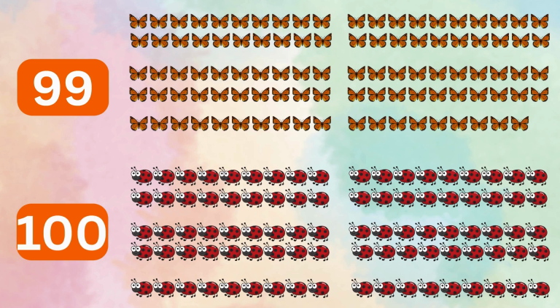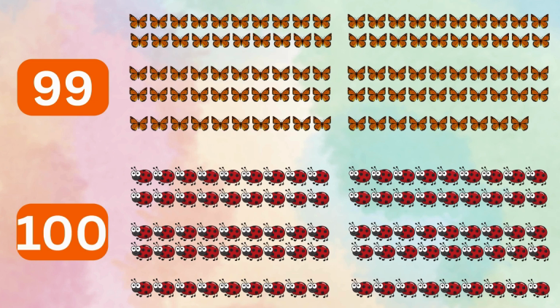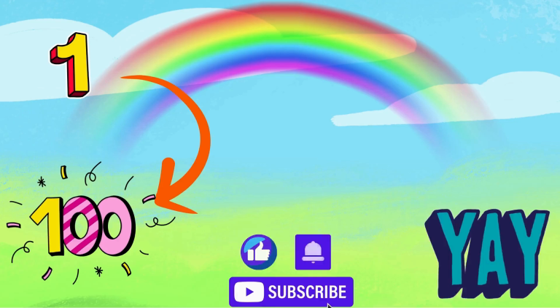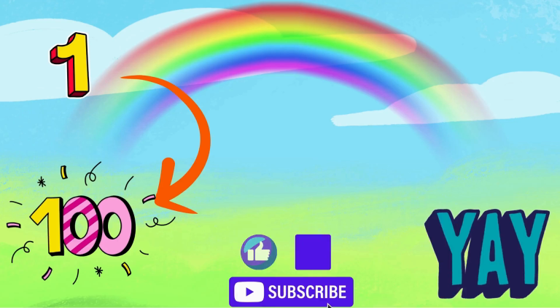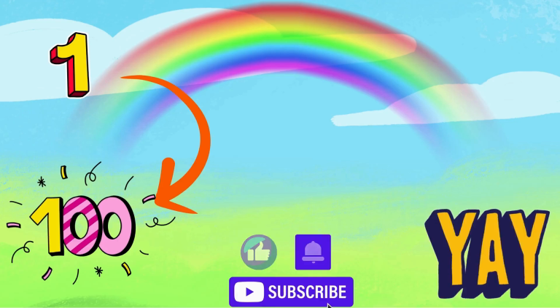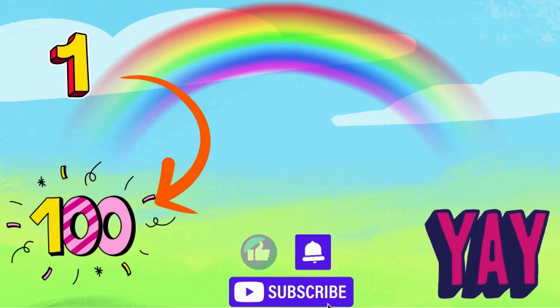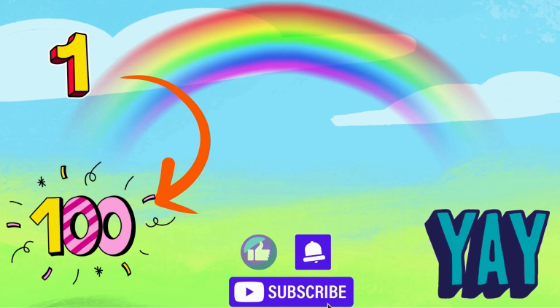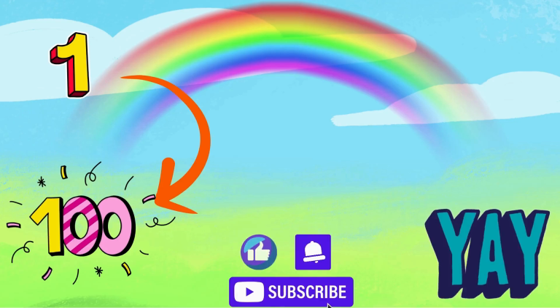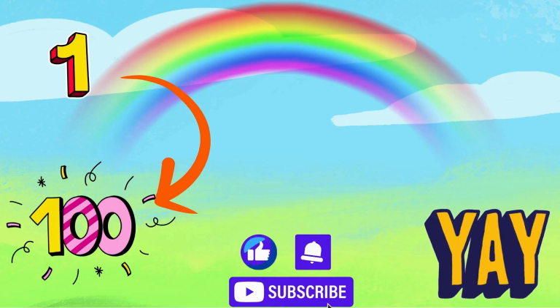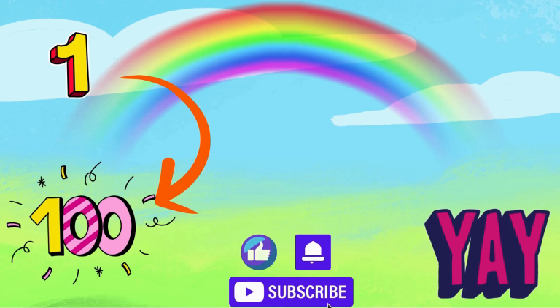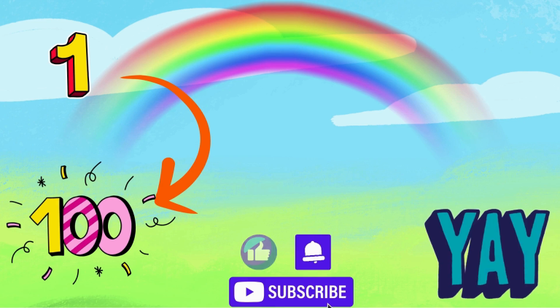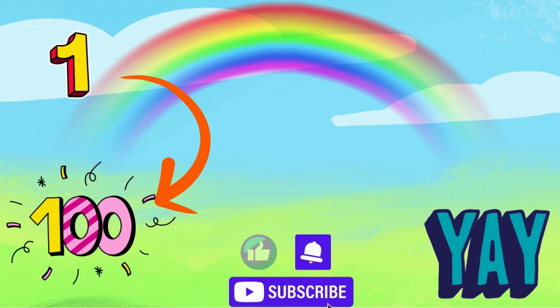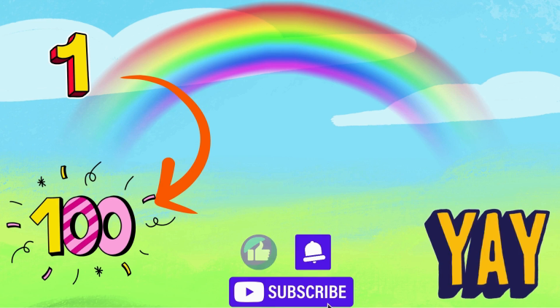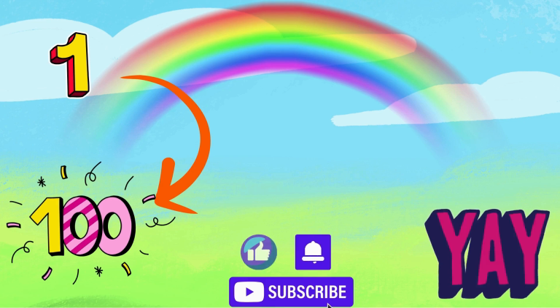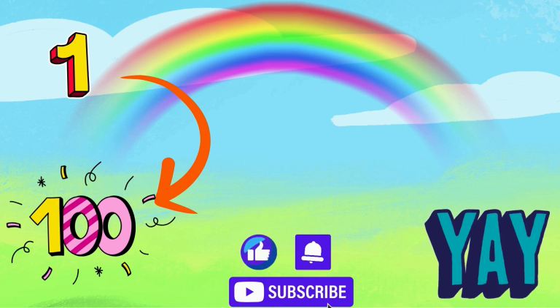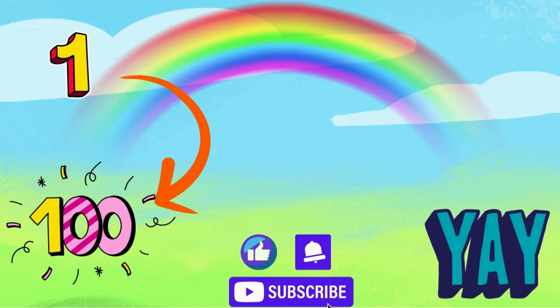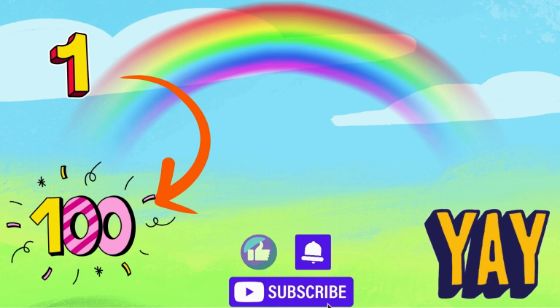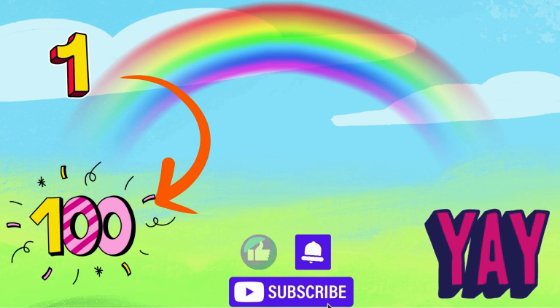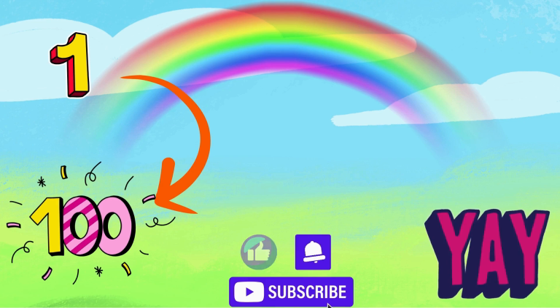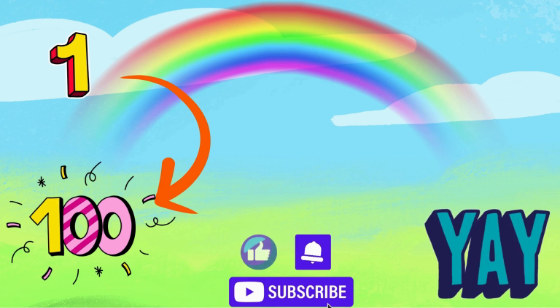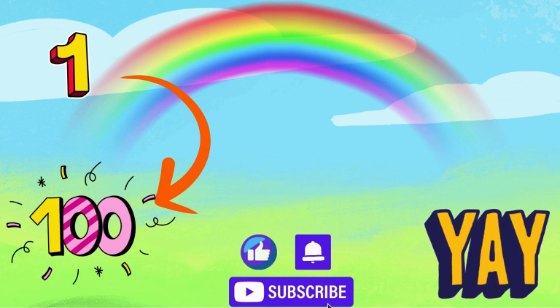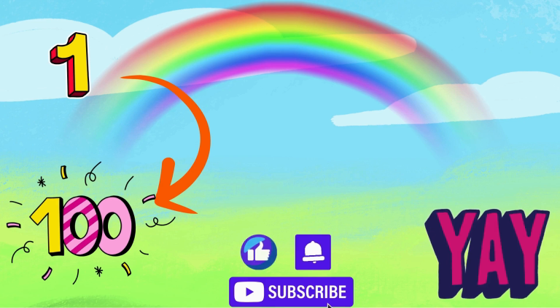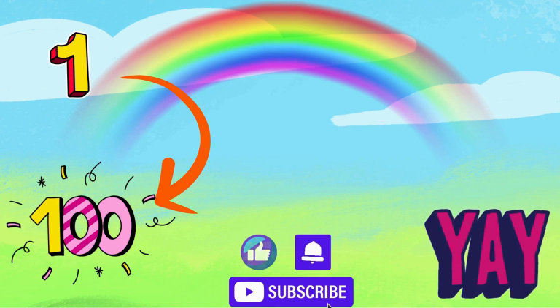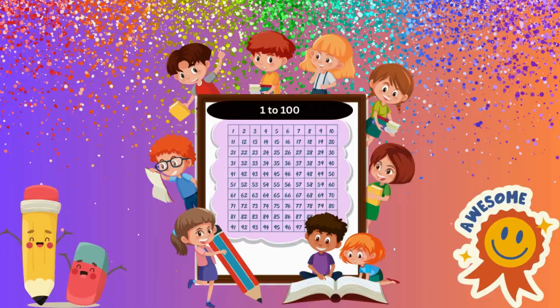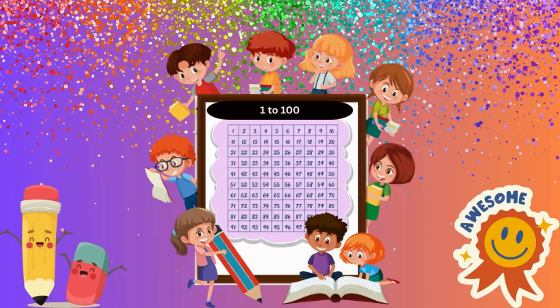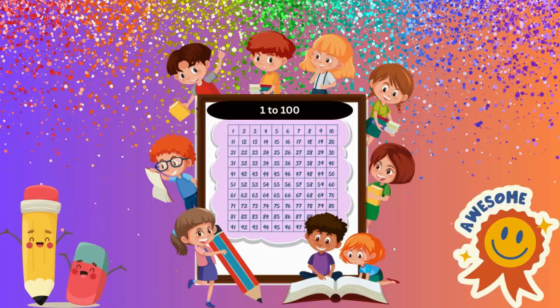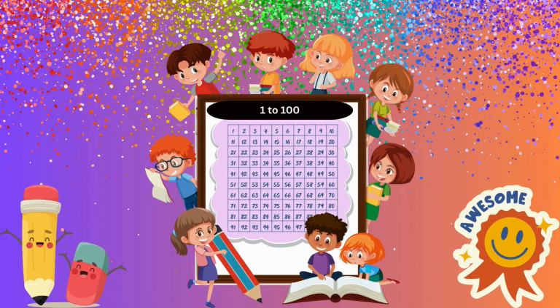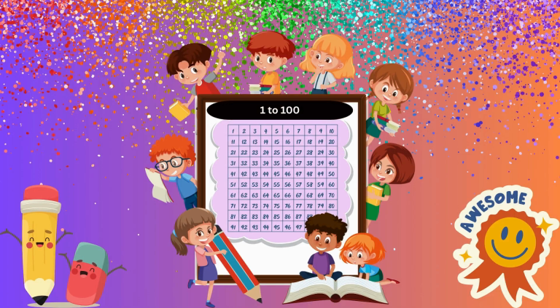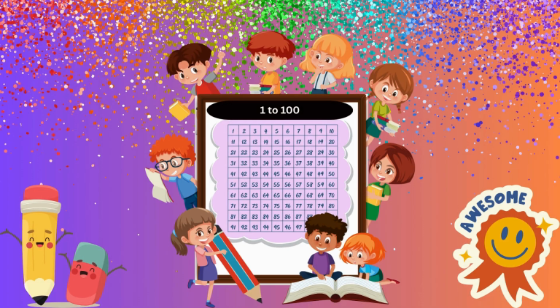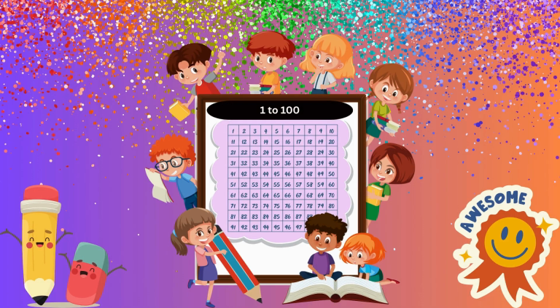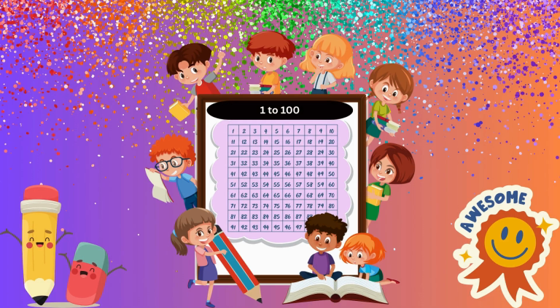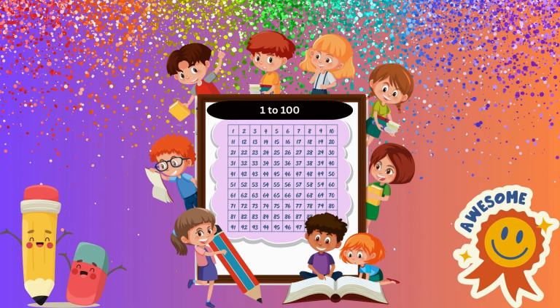Yay, champs! We counted from 1 to 100! Thank you. Thank you. Thank you.